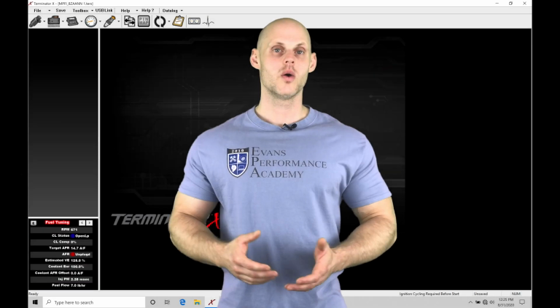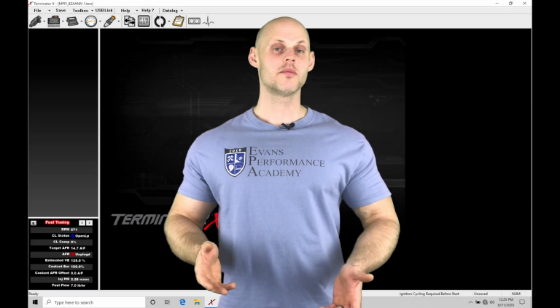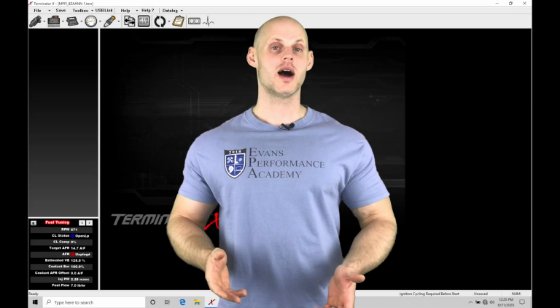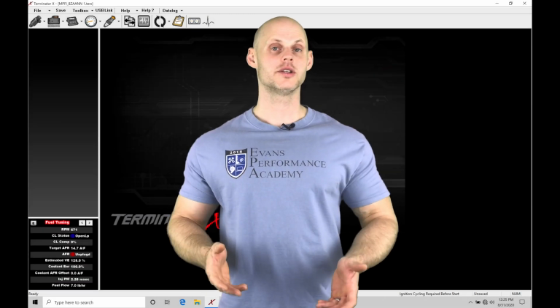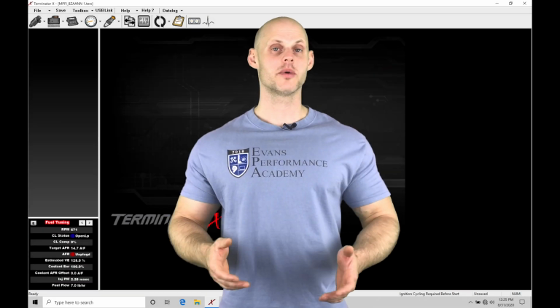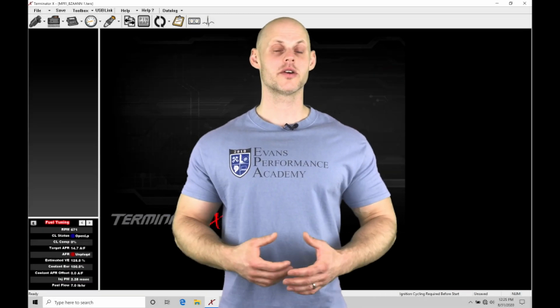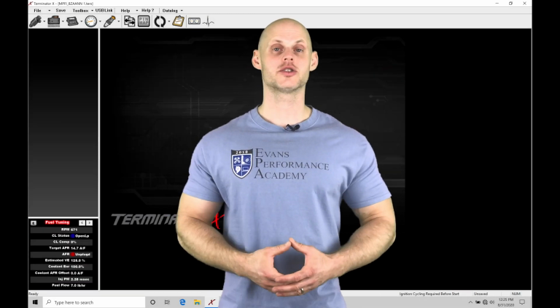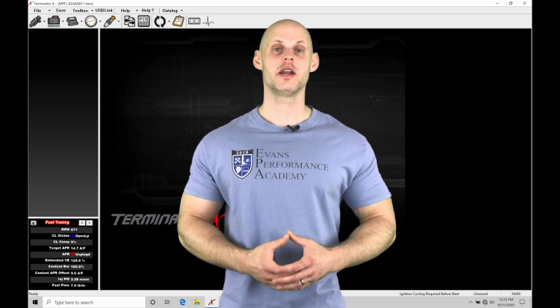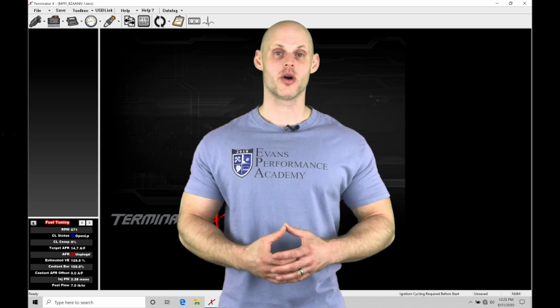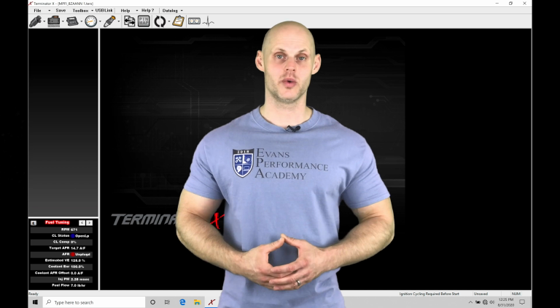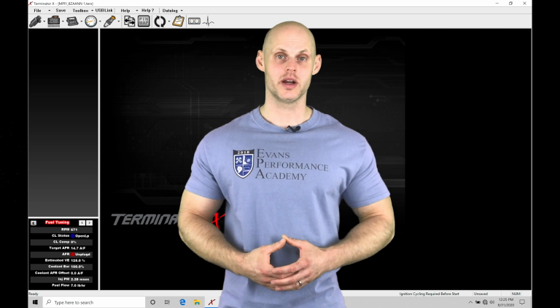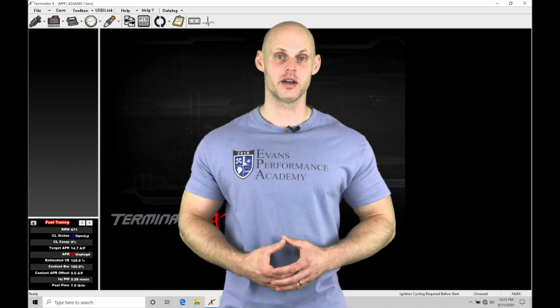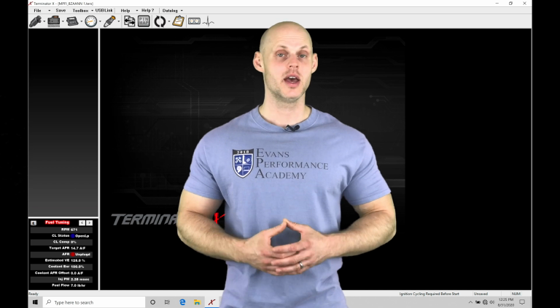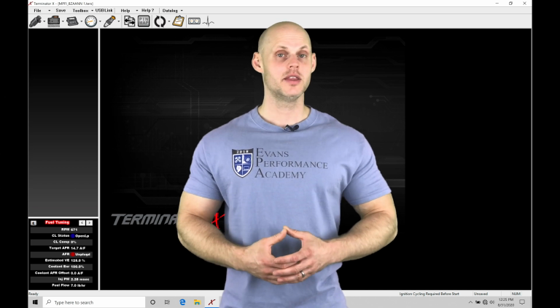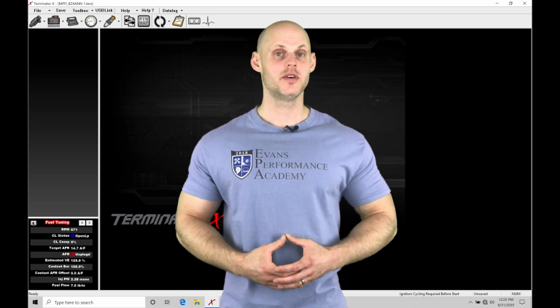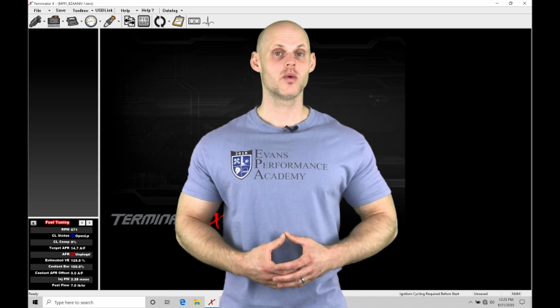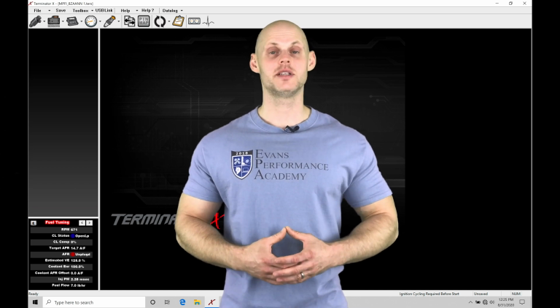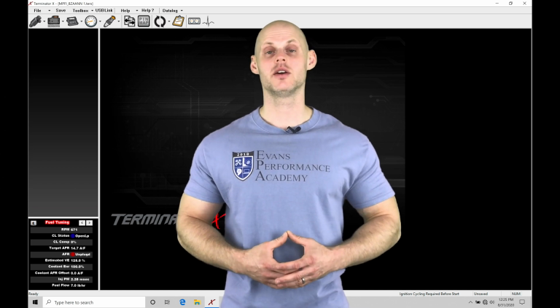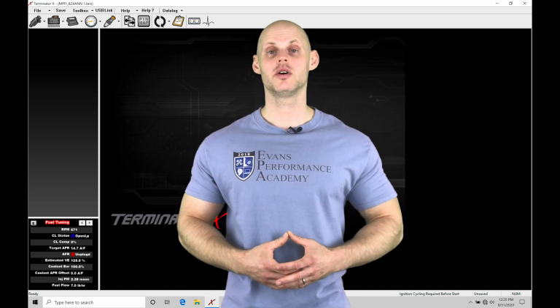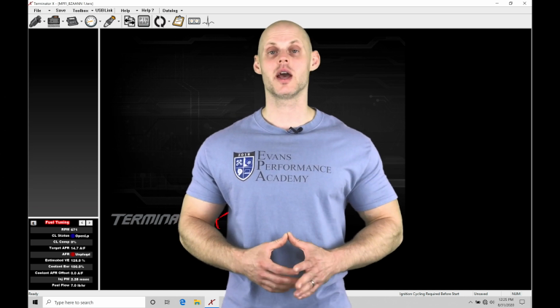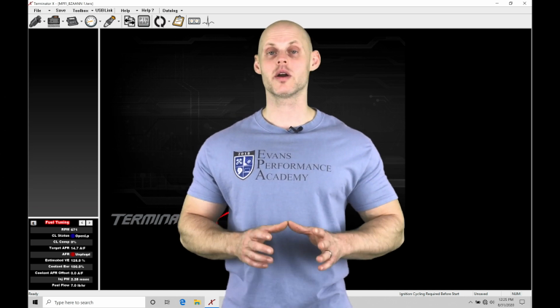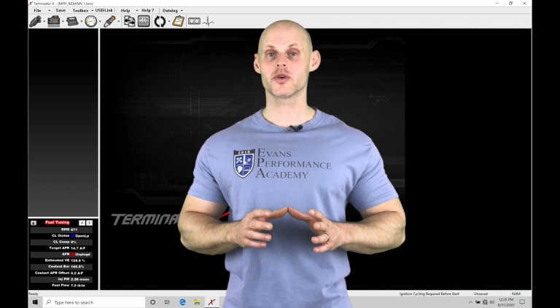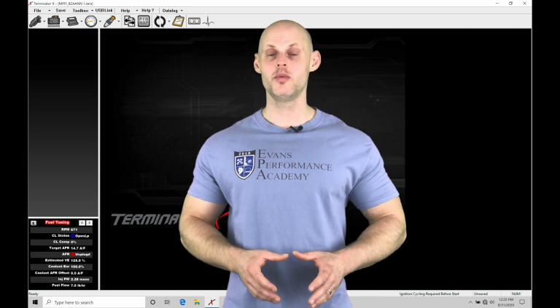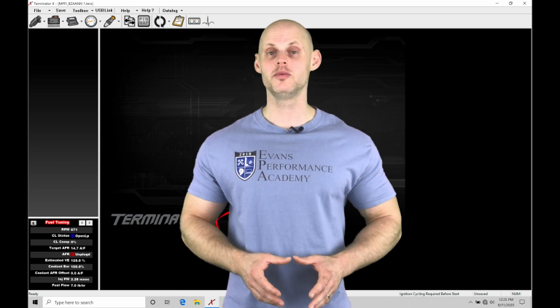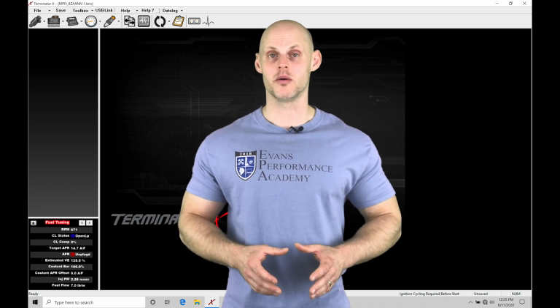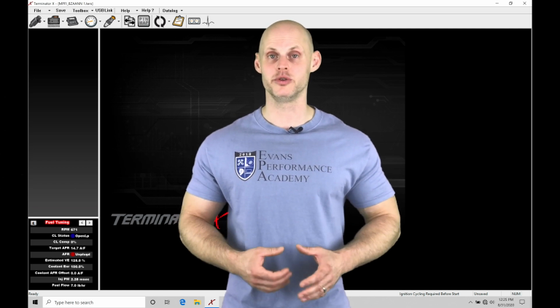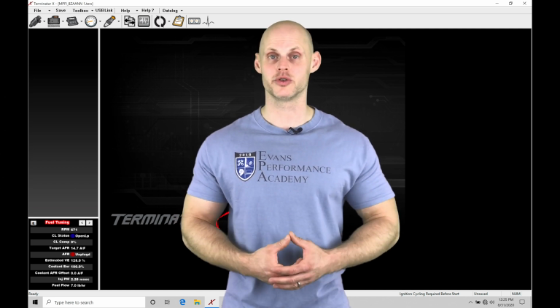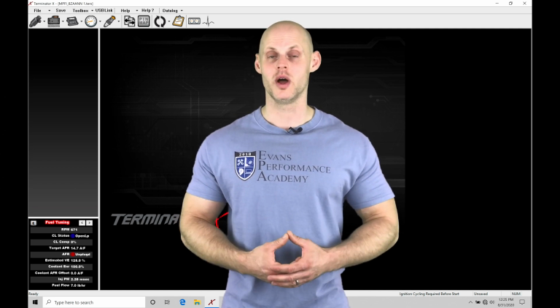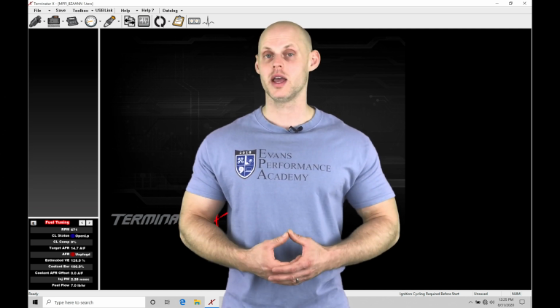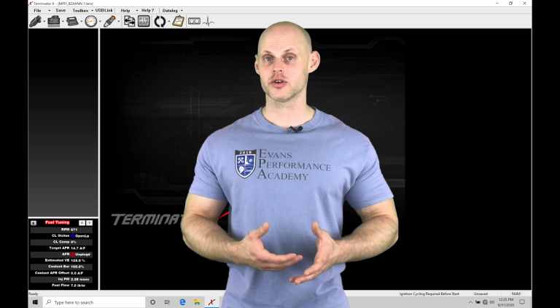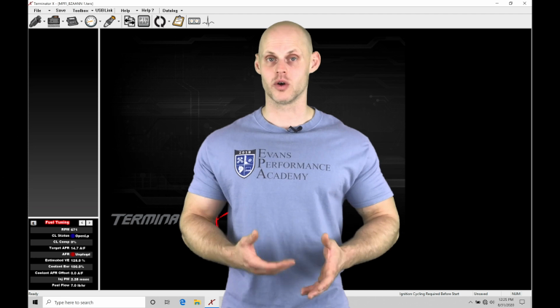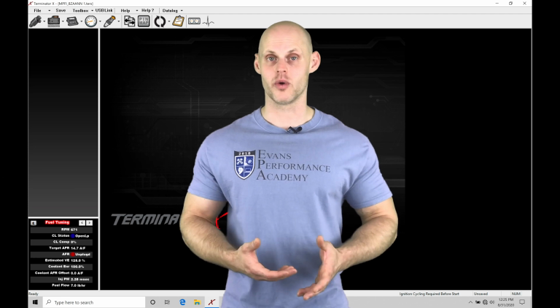Welcome to Holley Terminator X training part 29. In this video we're going to be taking a look at working with our open loop style boost control in our software.